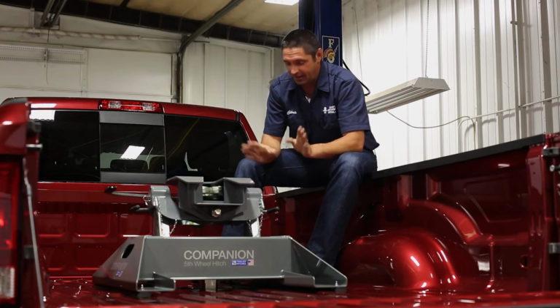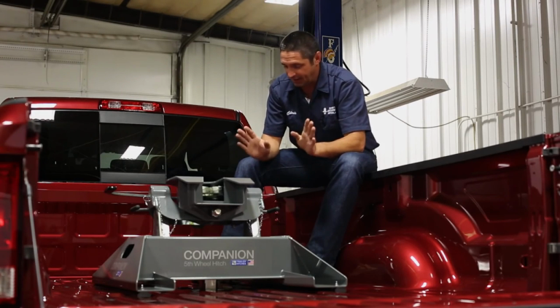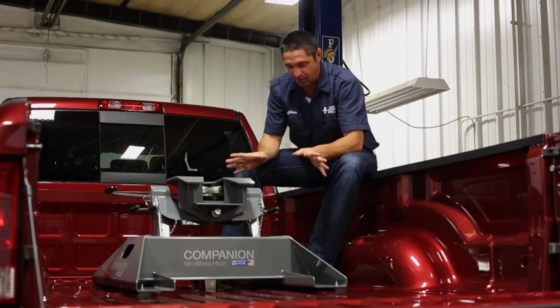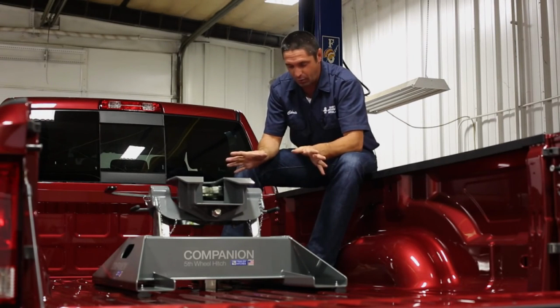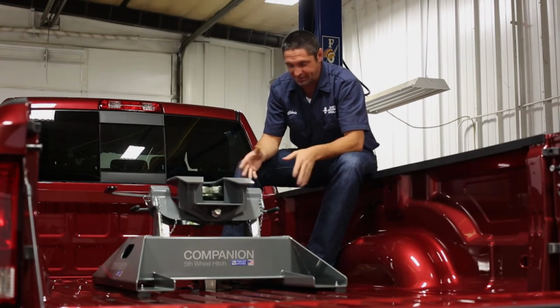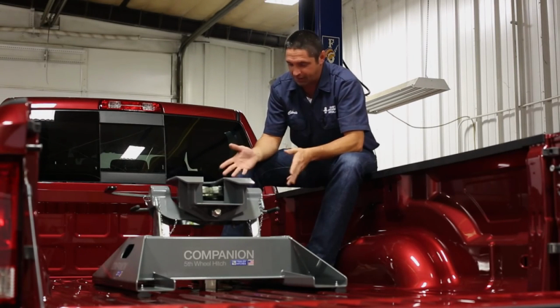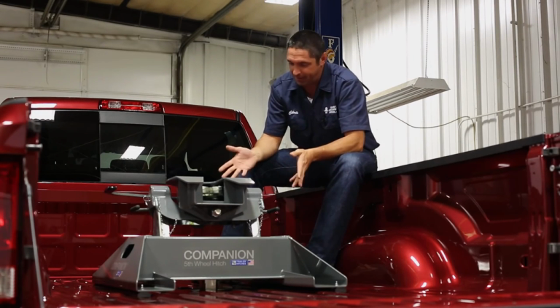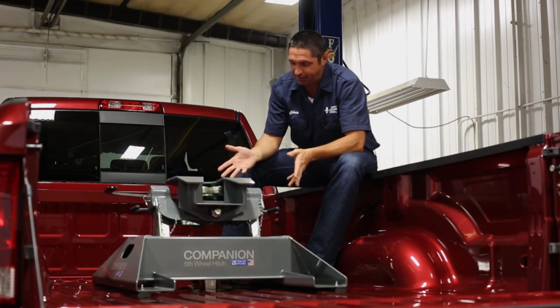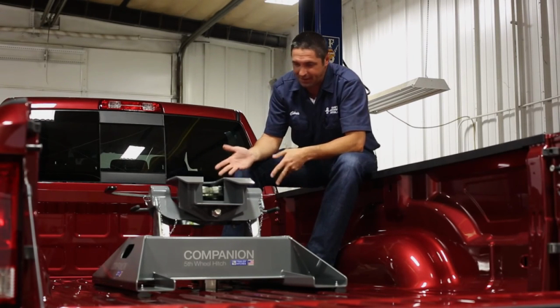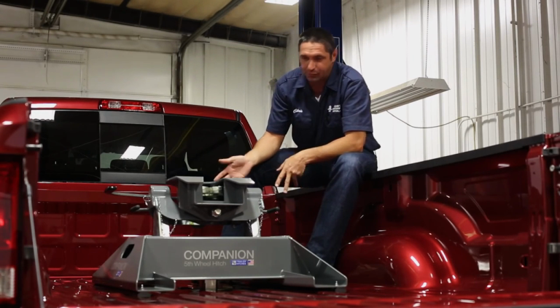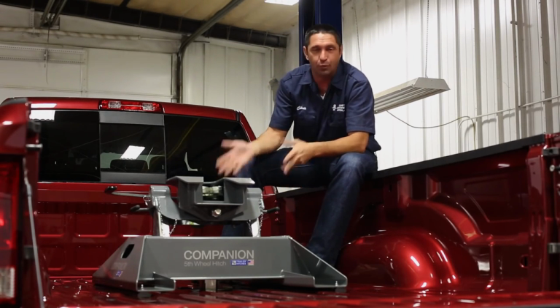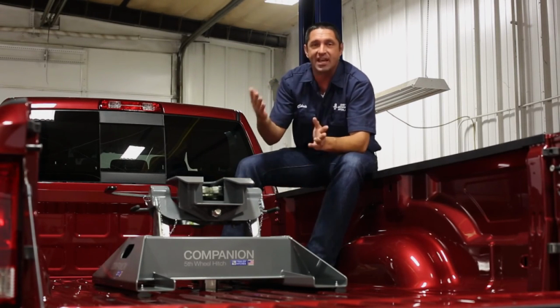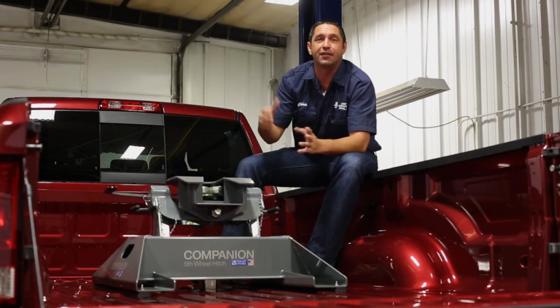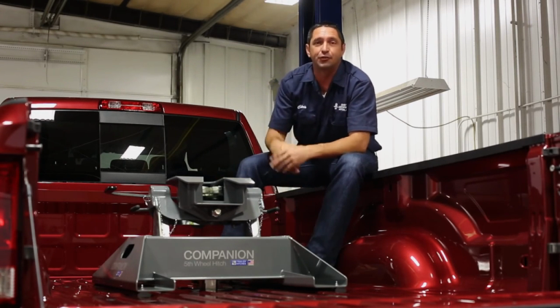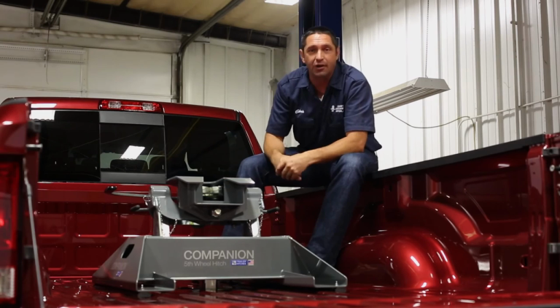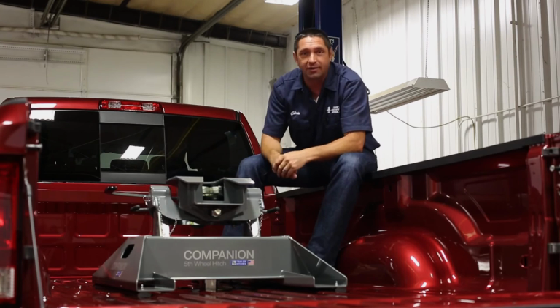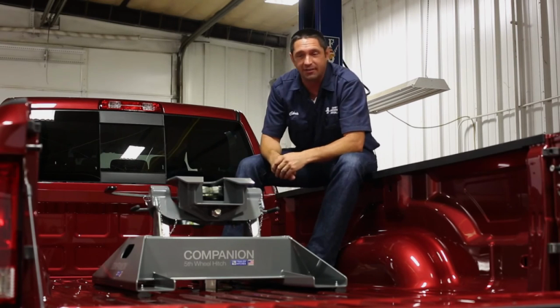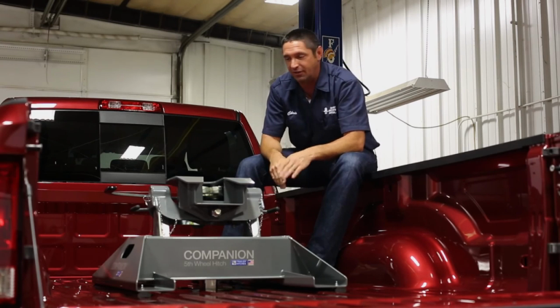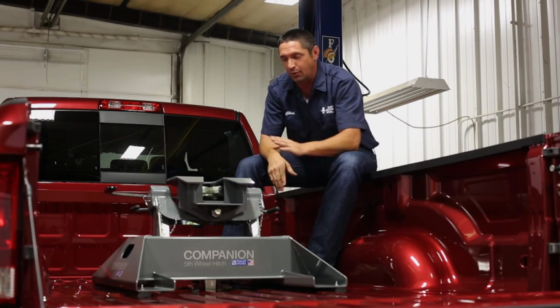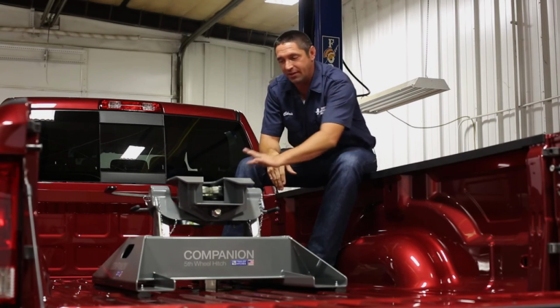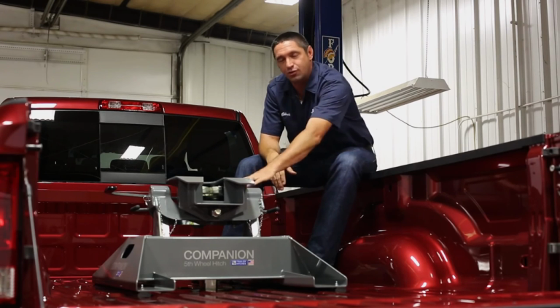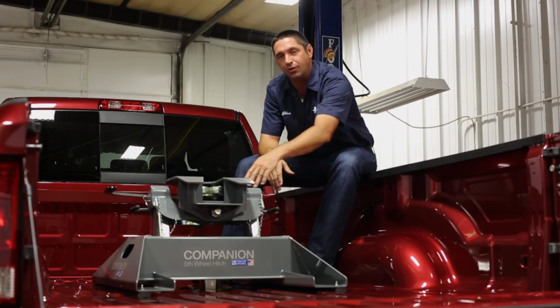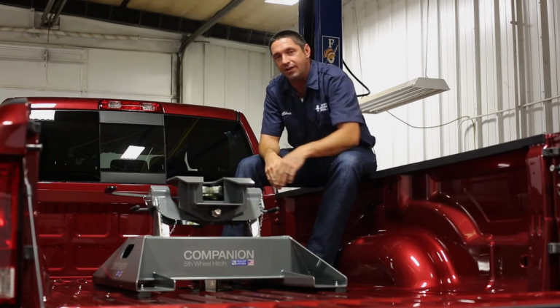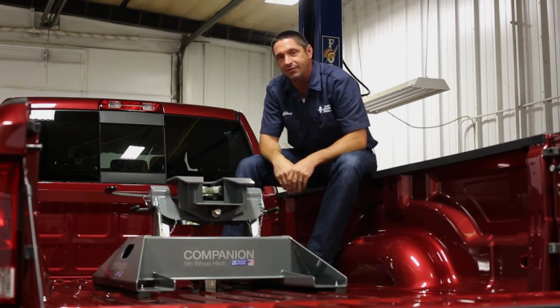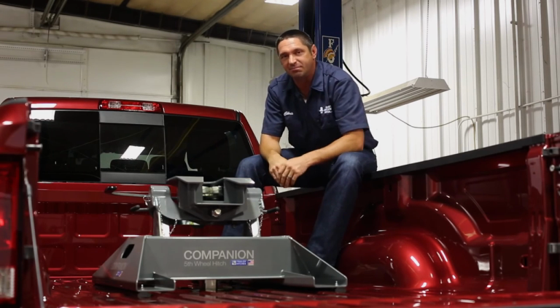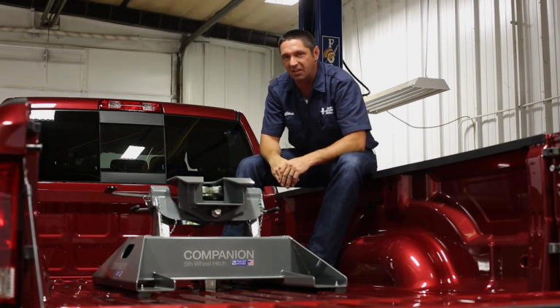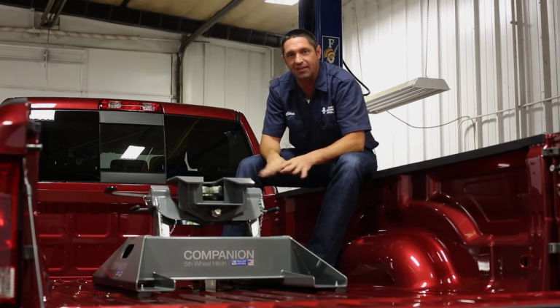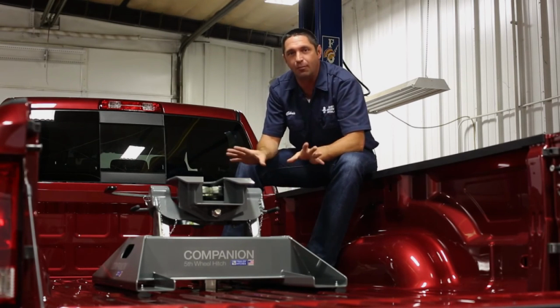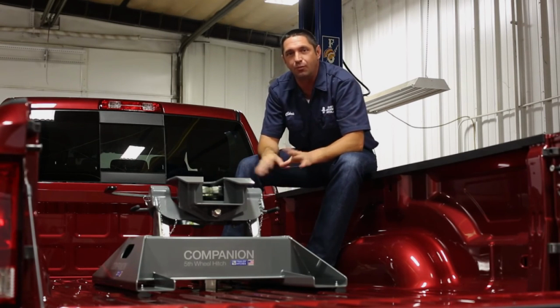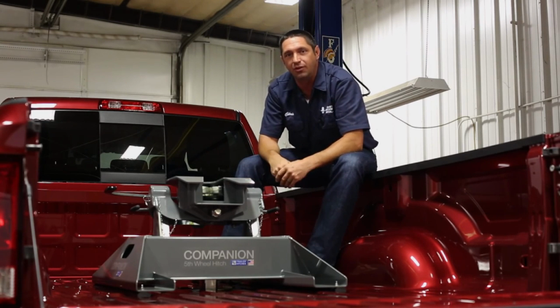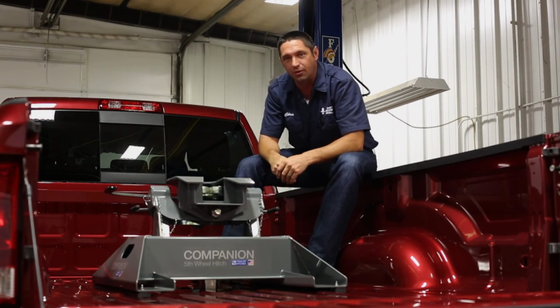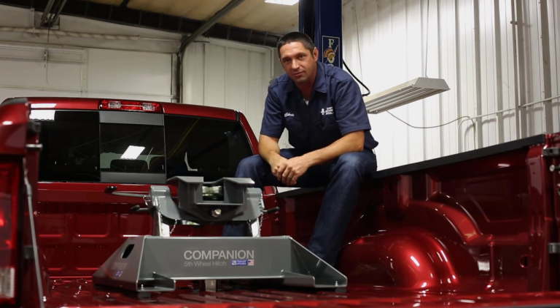And as always, the Companion Base removes out of the truck, giving you a hitch when you need it, a level bed when you don't.